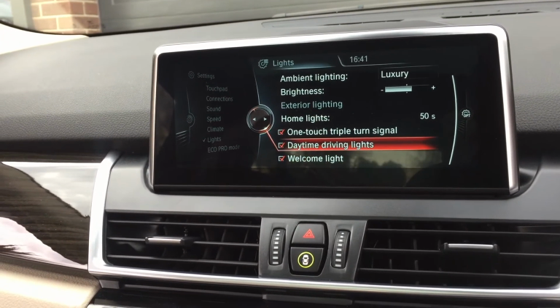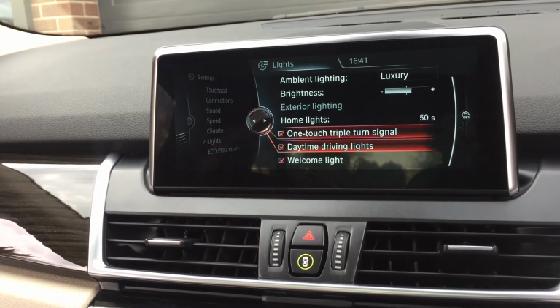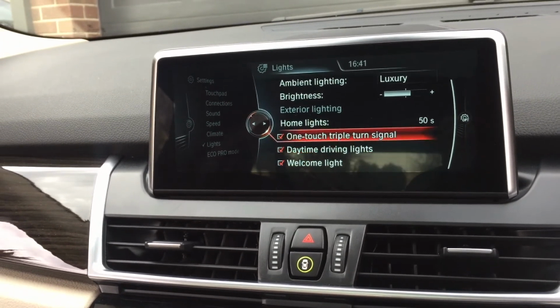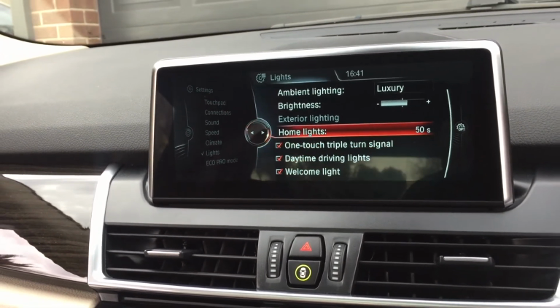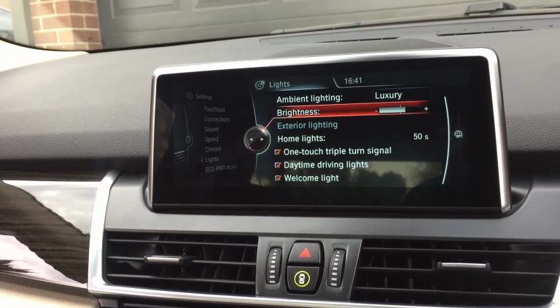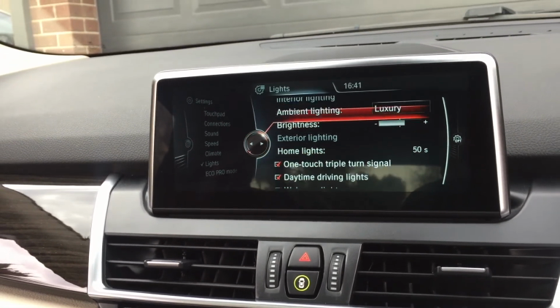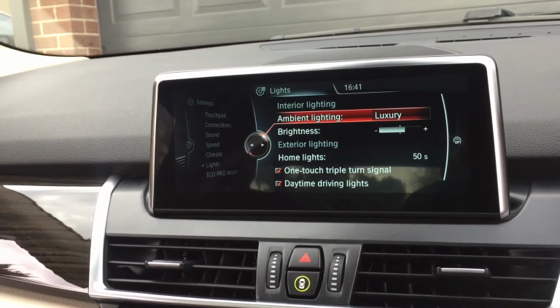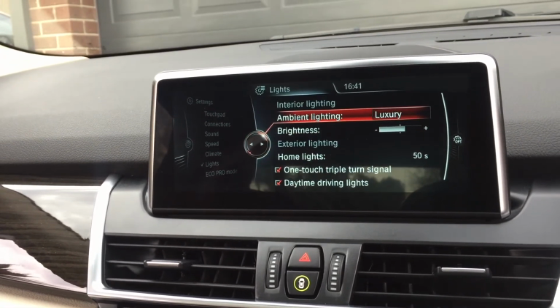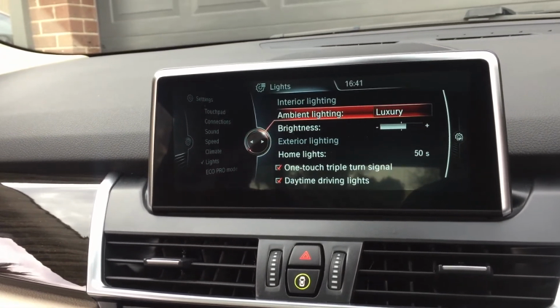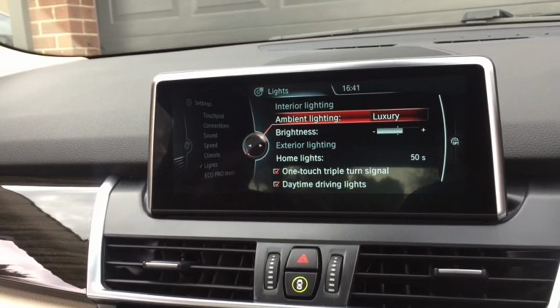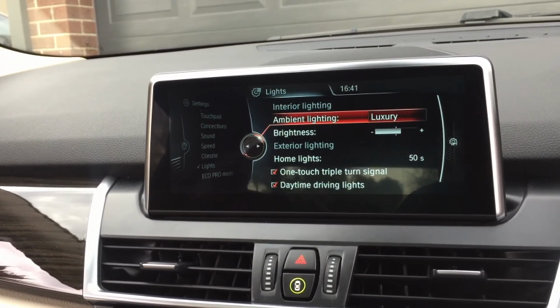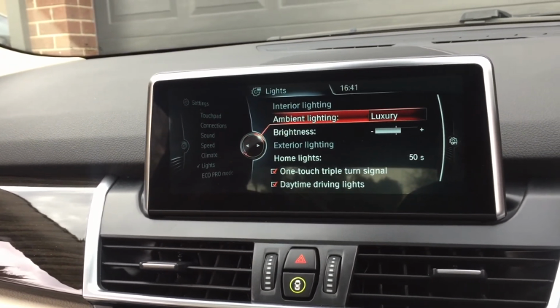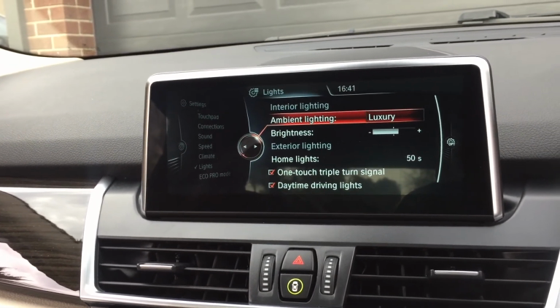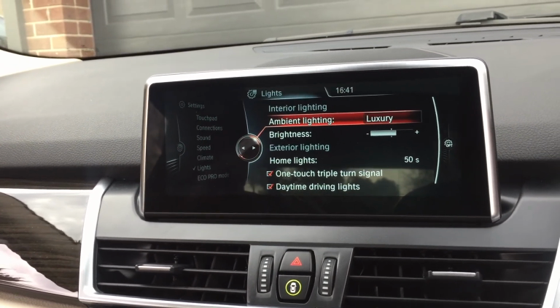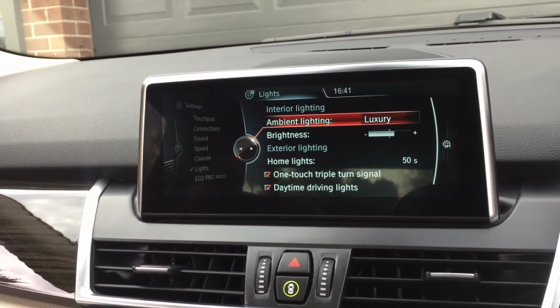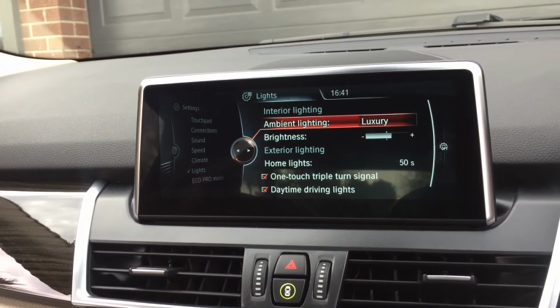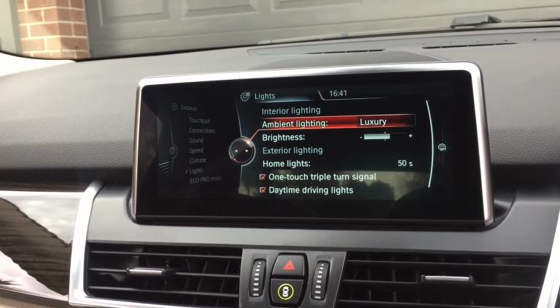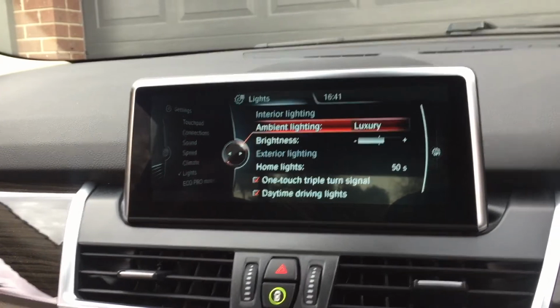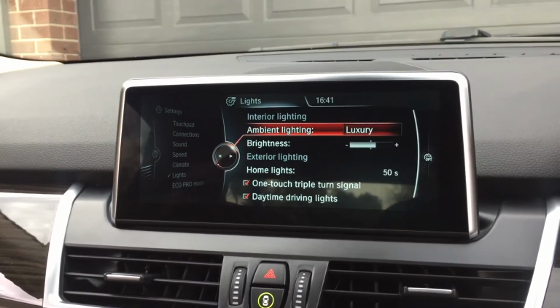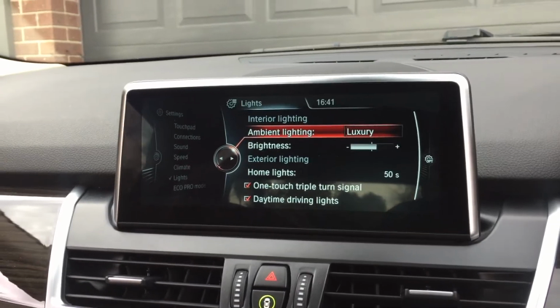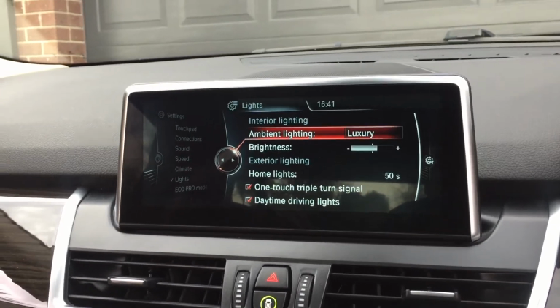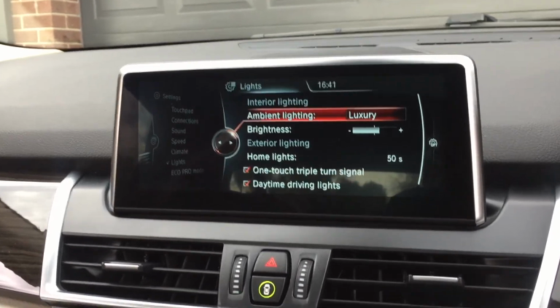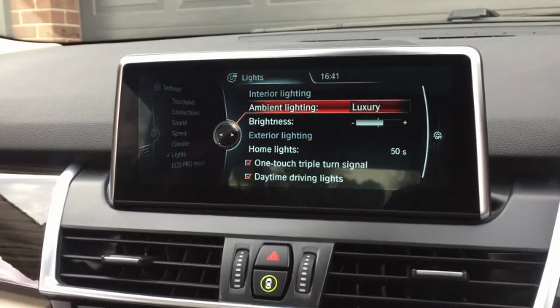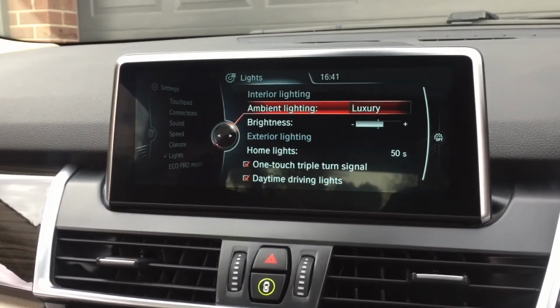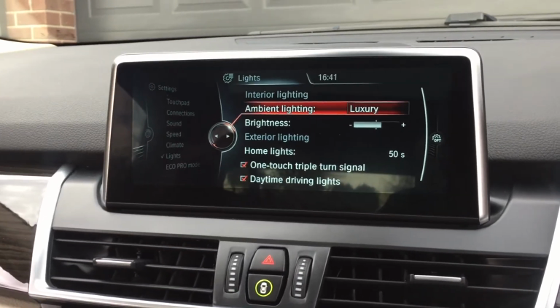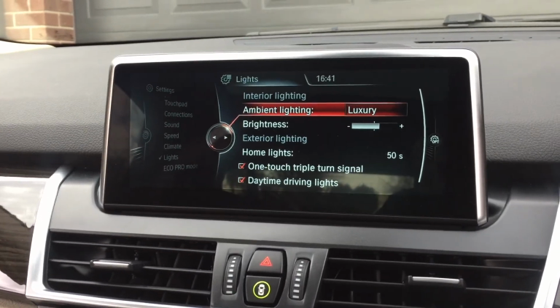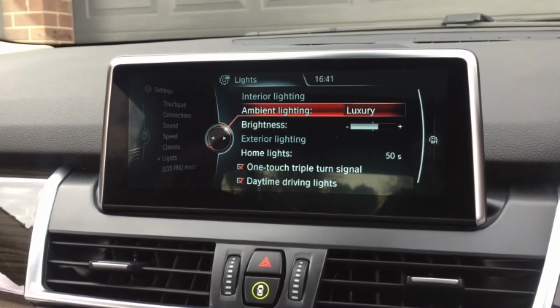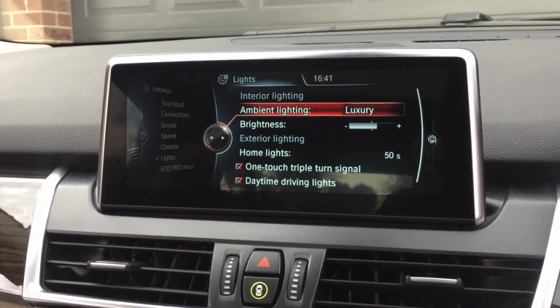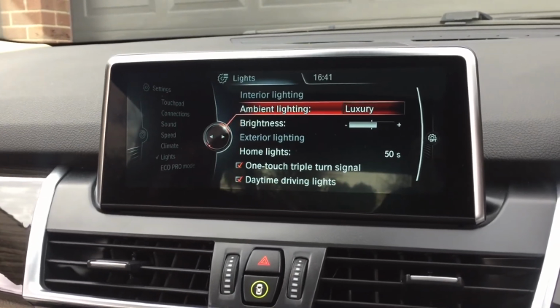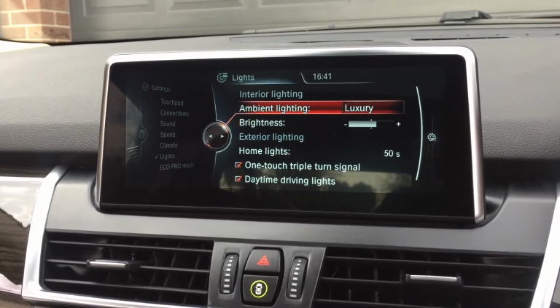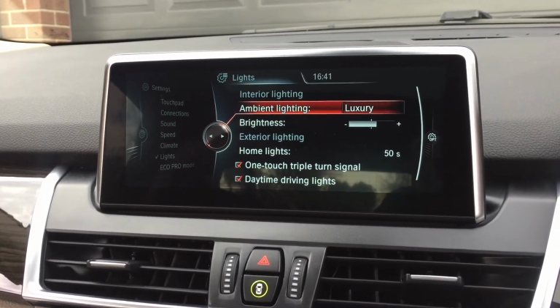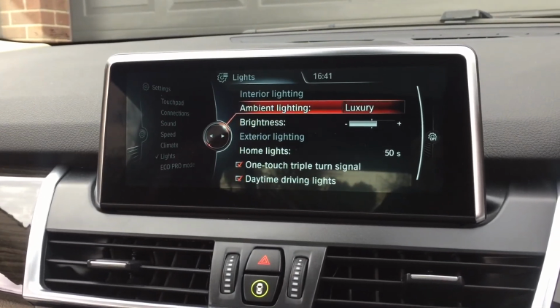So there you go — that is the lighting and where to find it in your new model BMW.